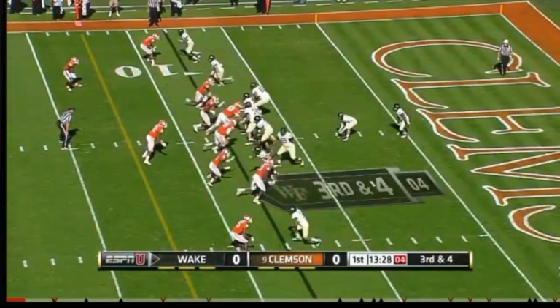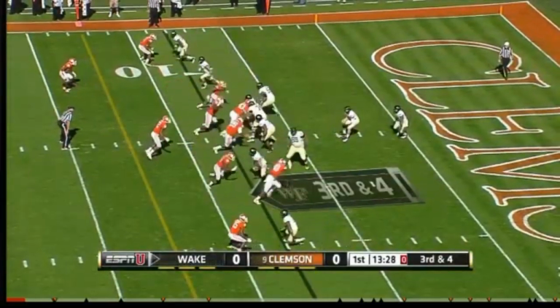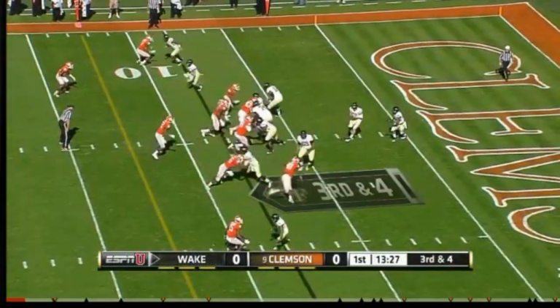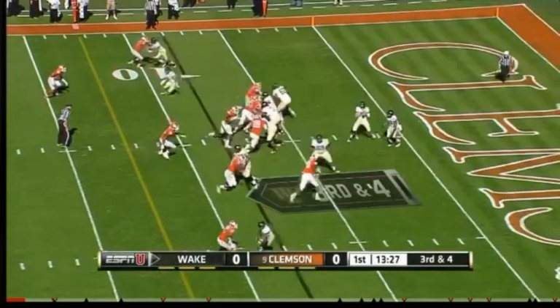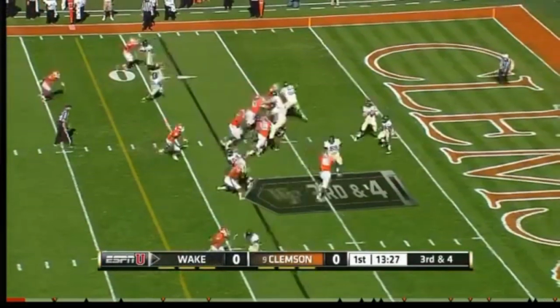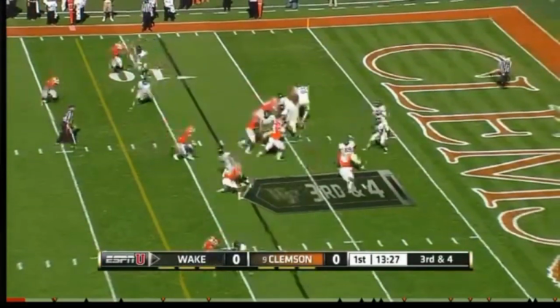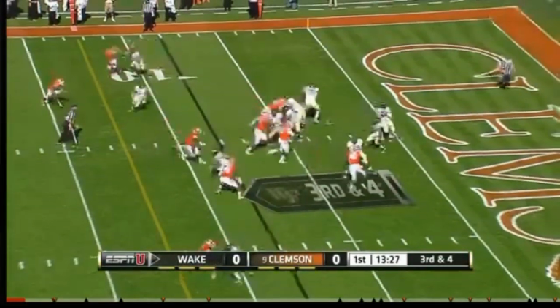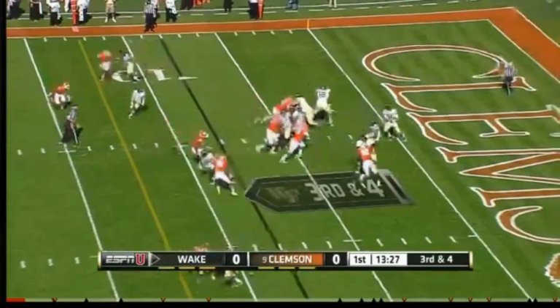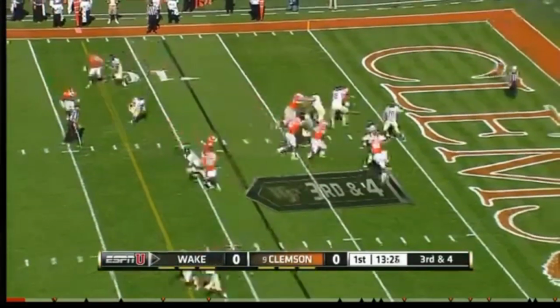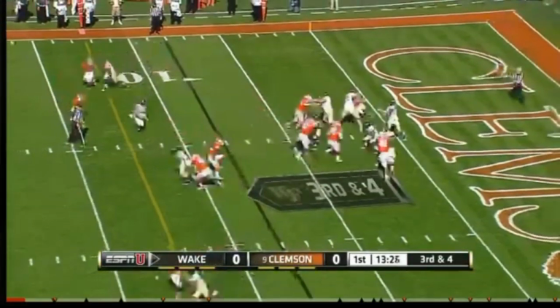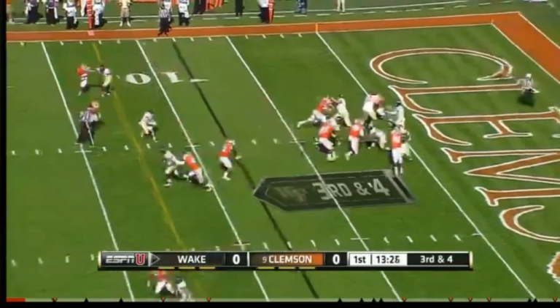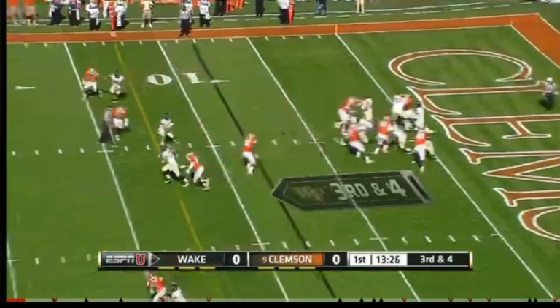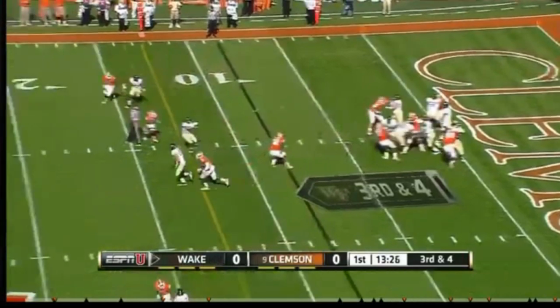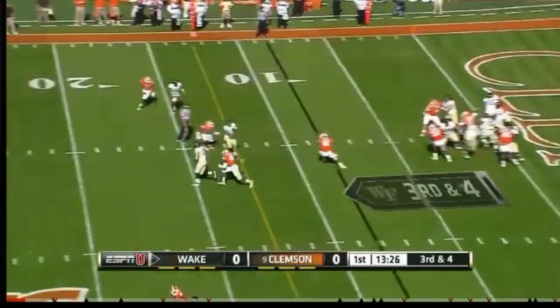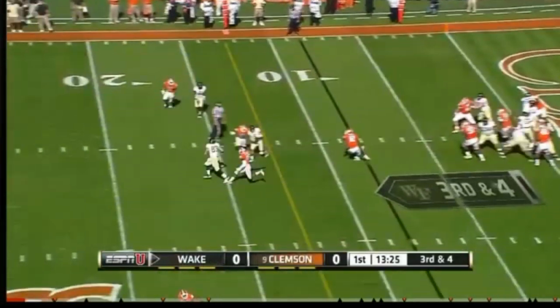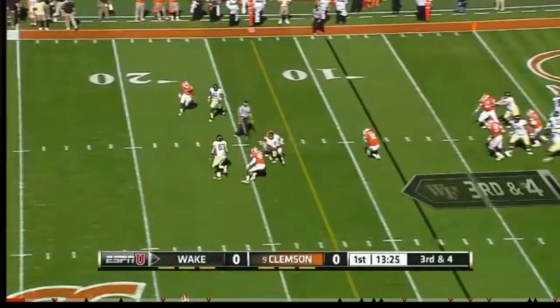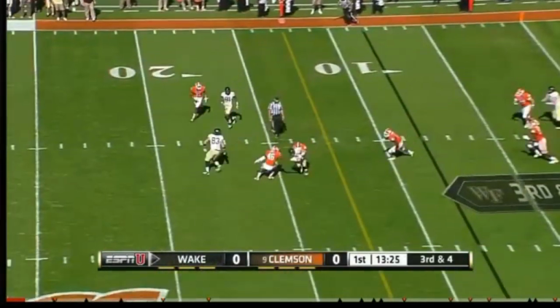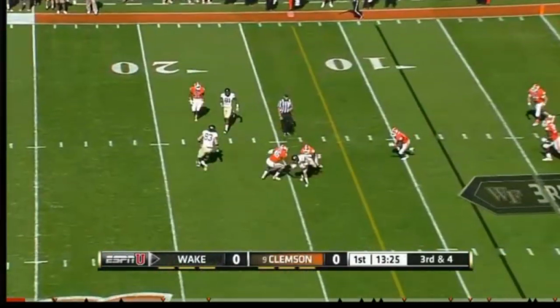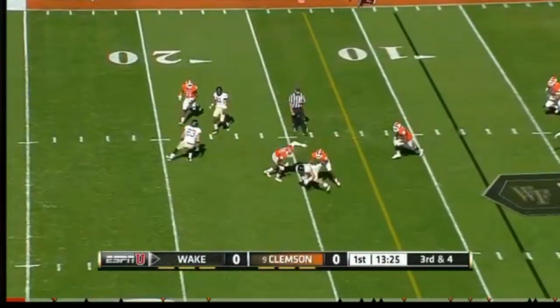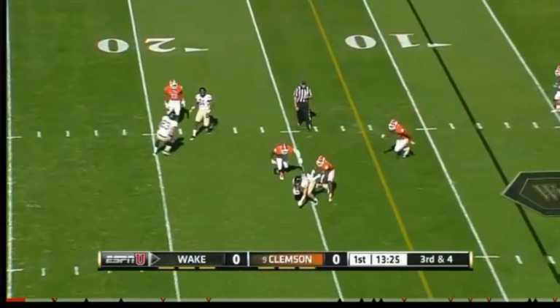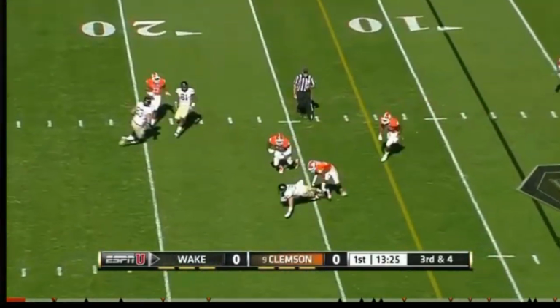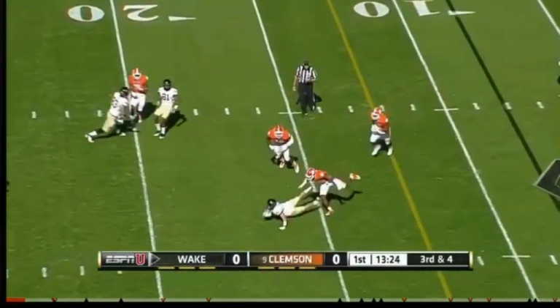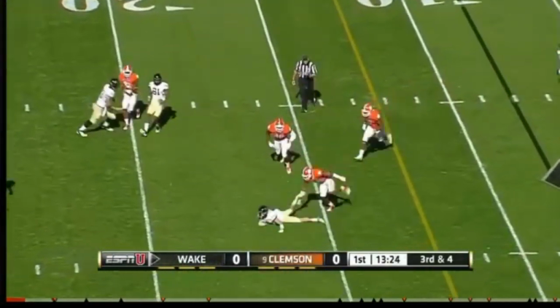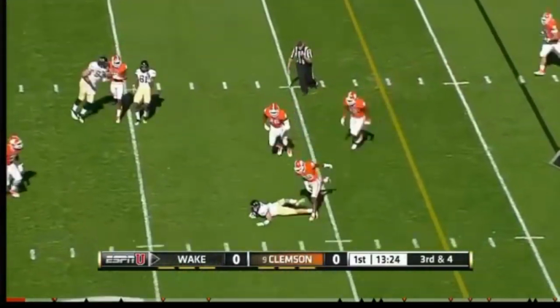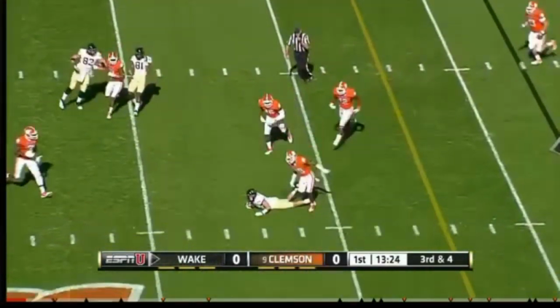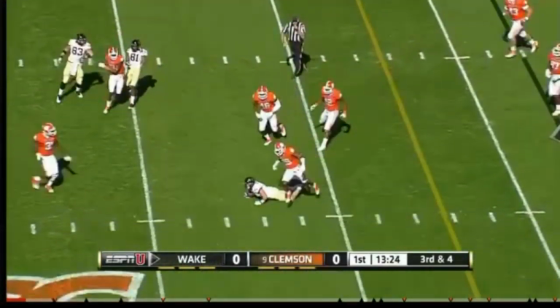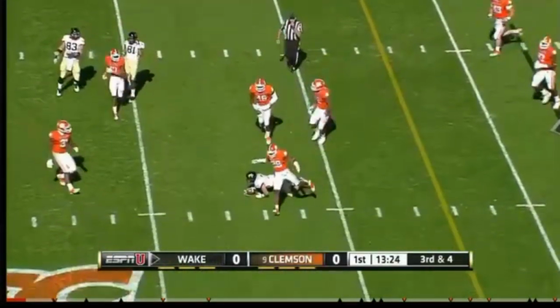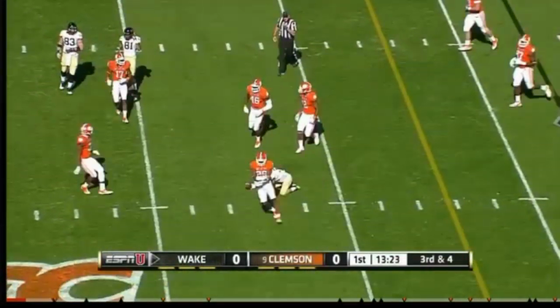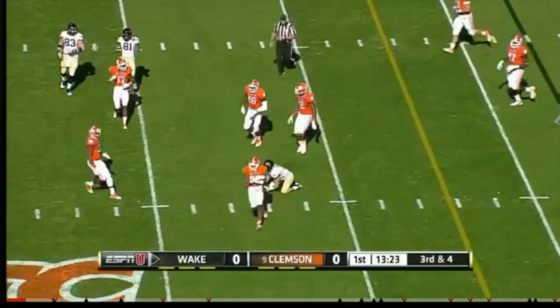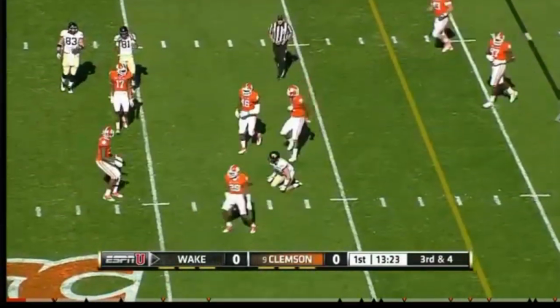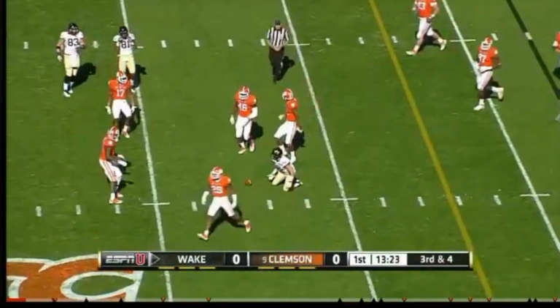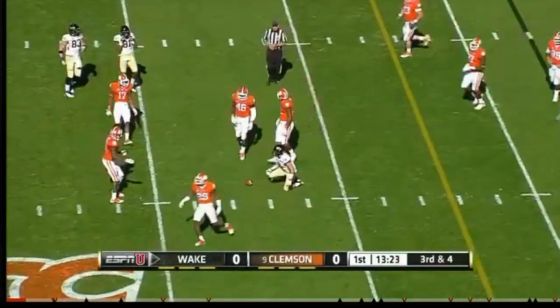Low snap, Price handles it well, the lefty slings one across the middle. First down, Demon Deacons.